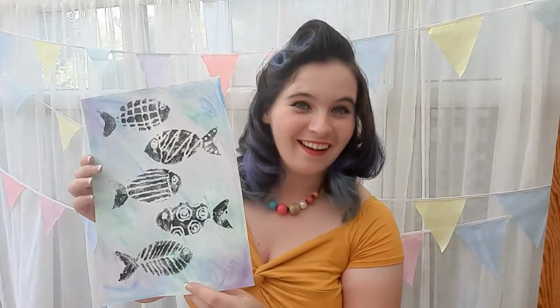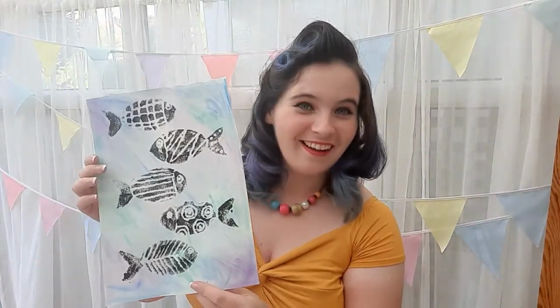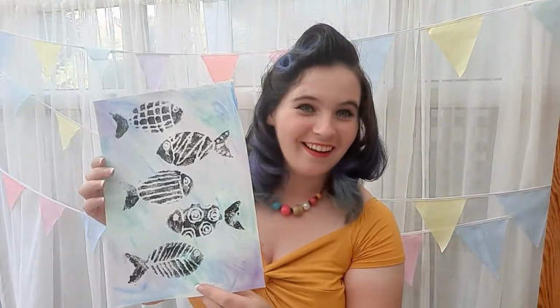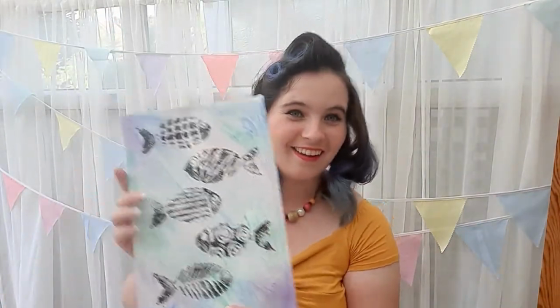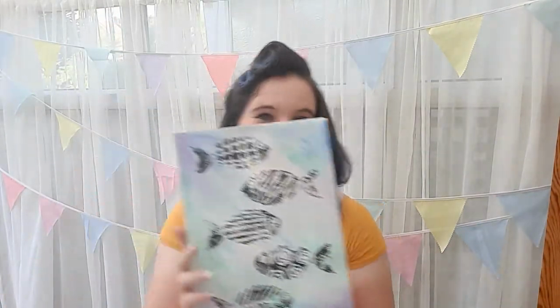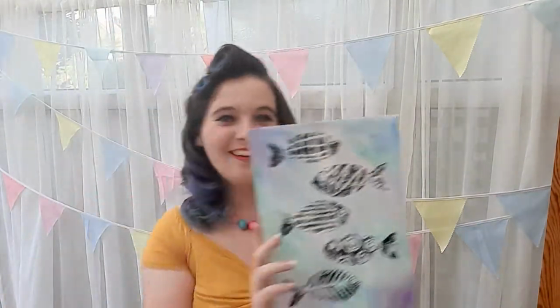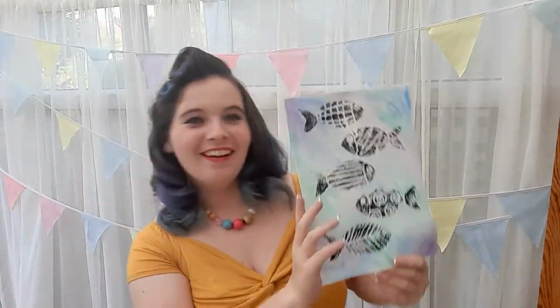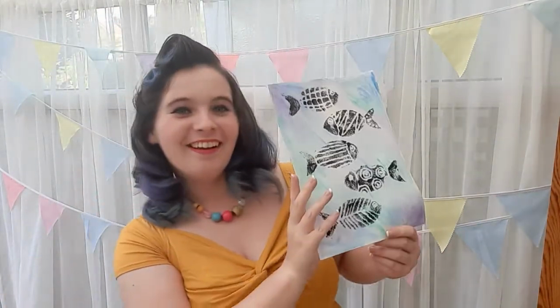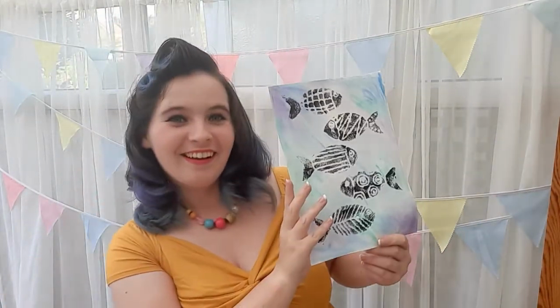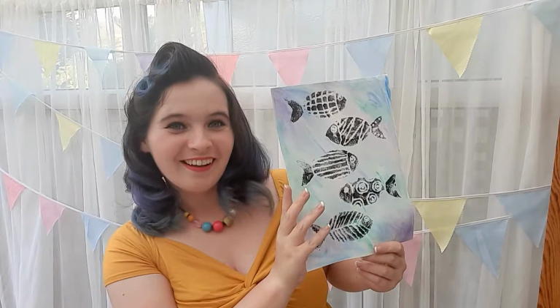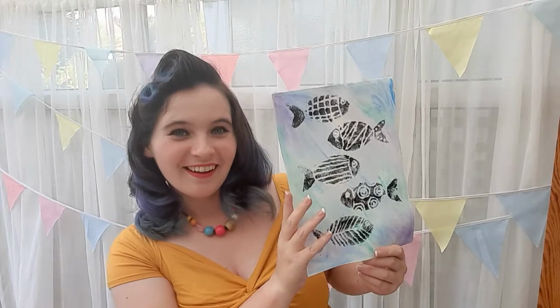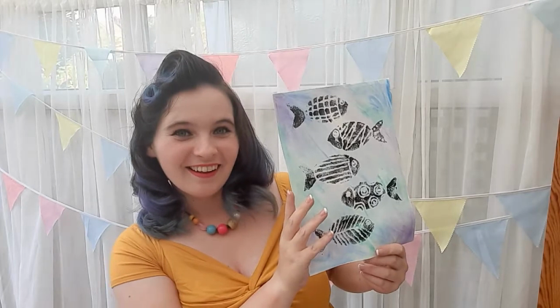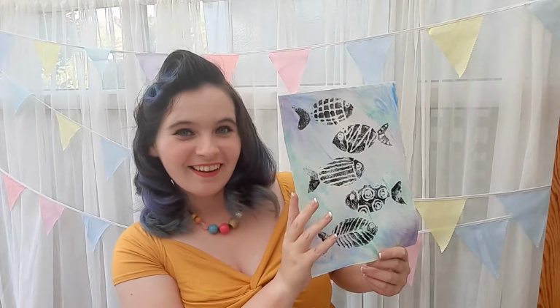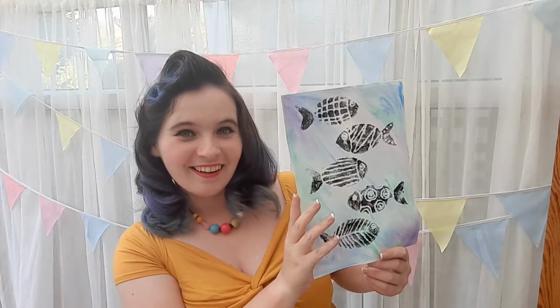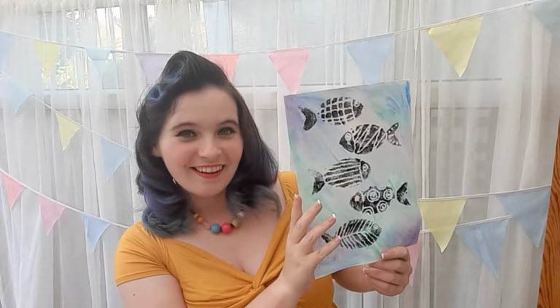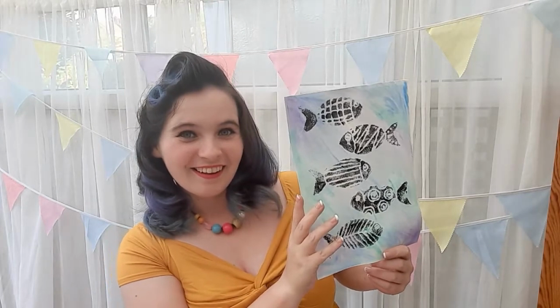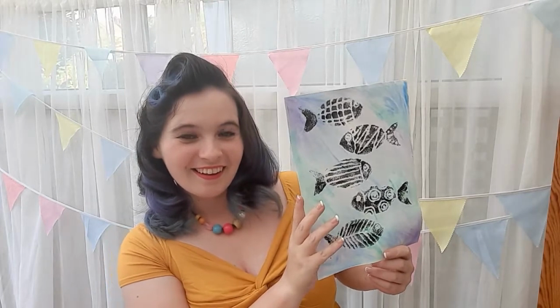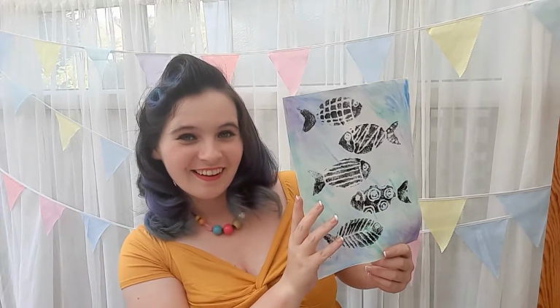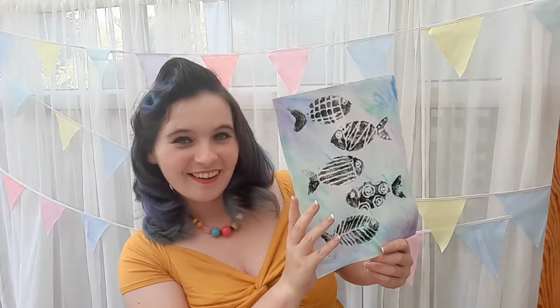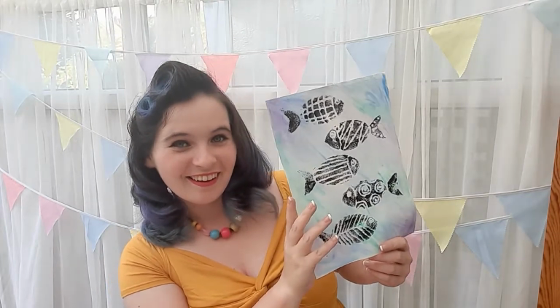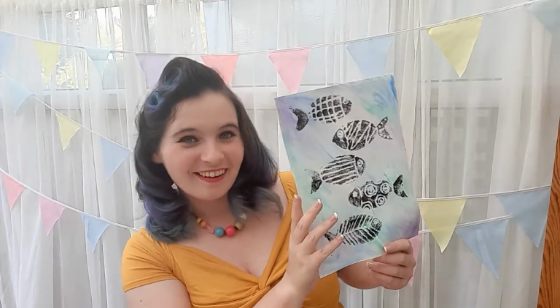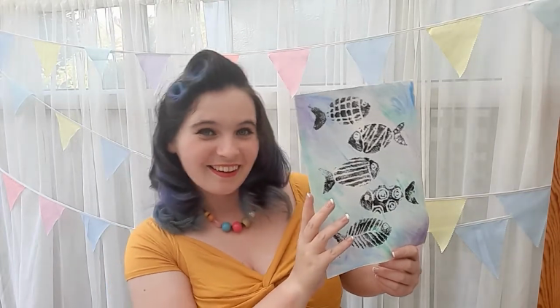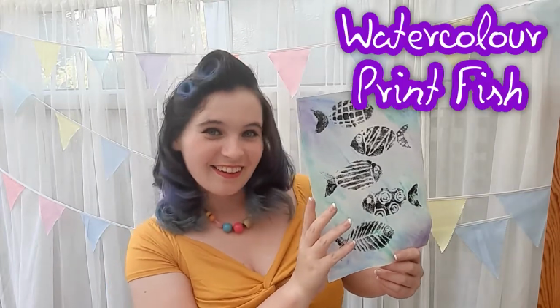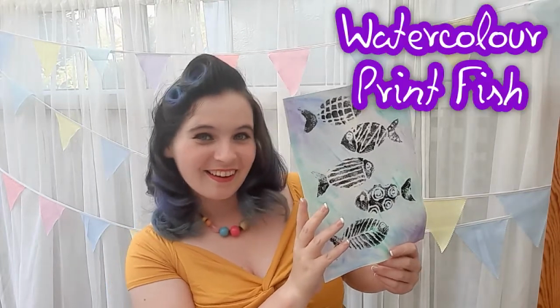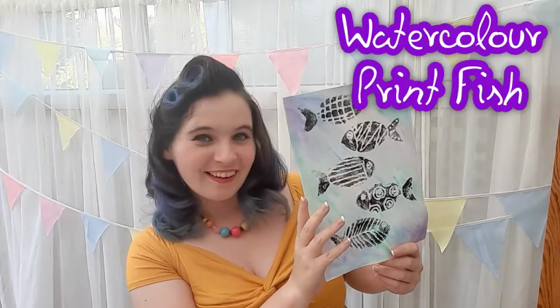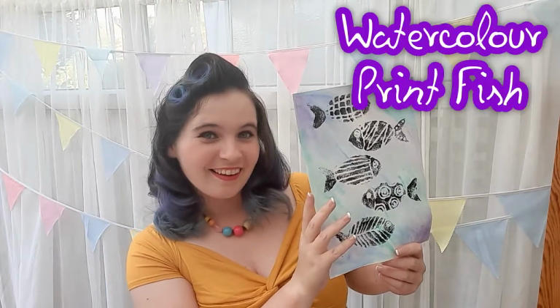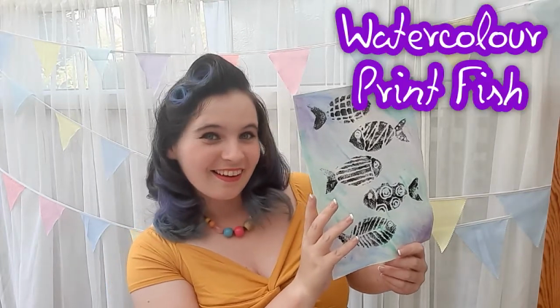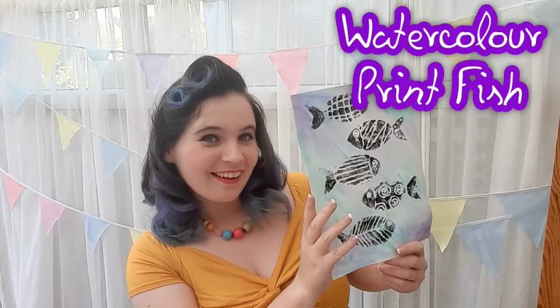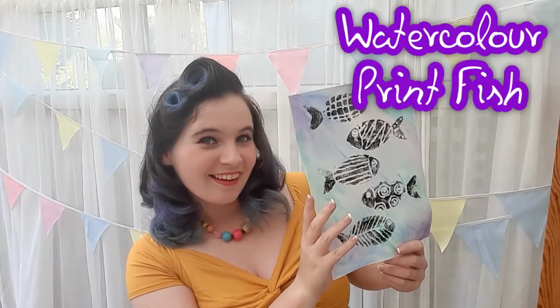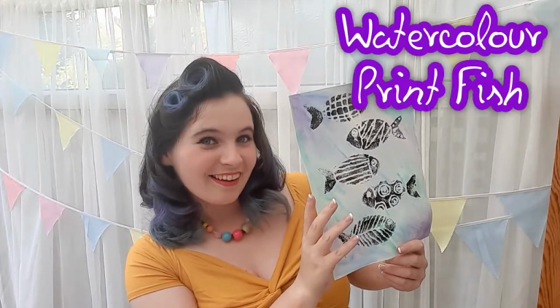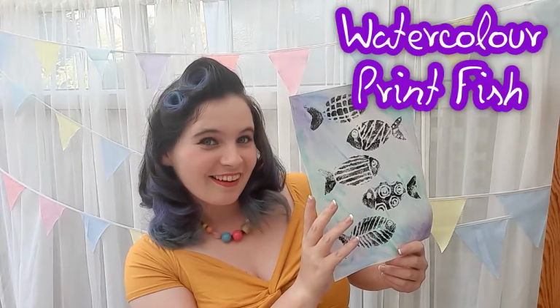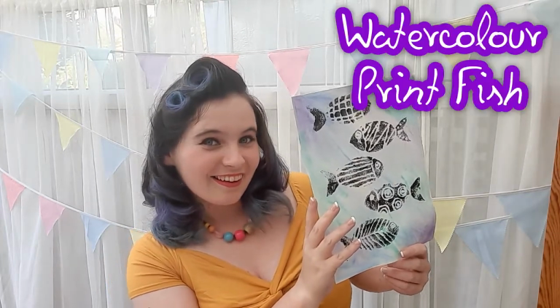Hey guys, today in Art Club with Miss Burford we'll be making watercolour print fish.